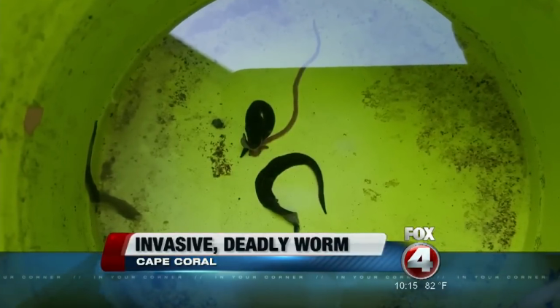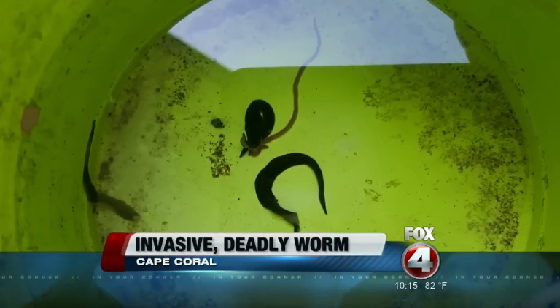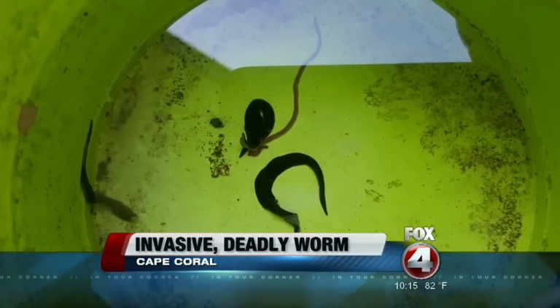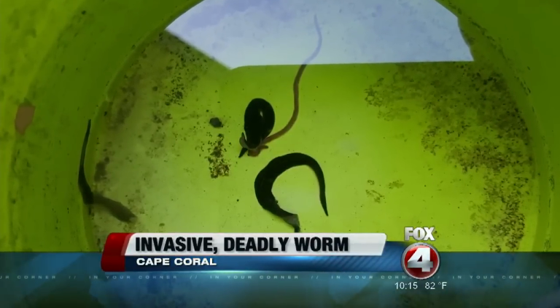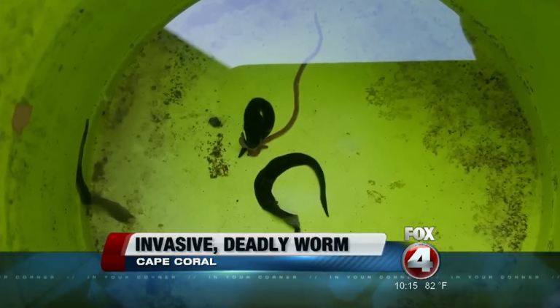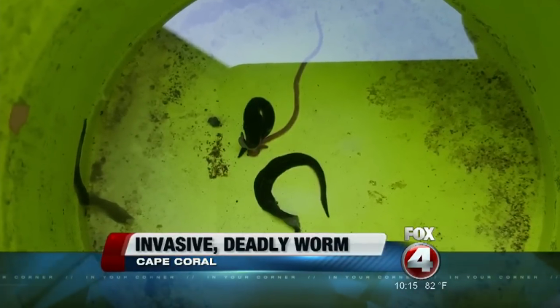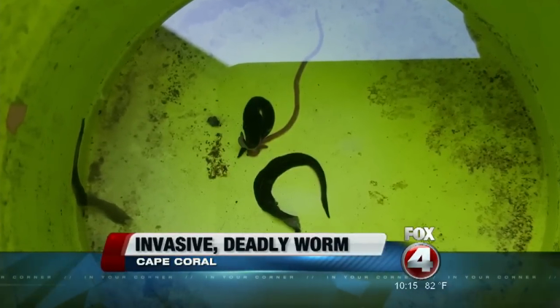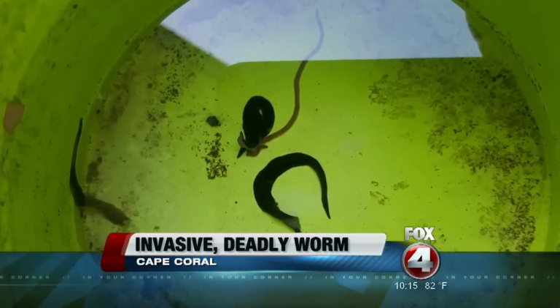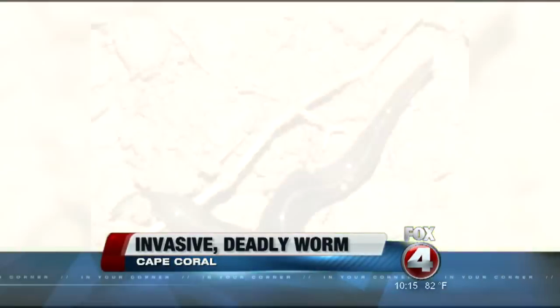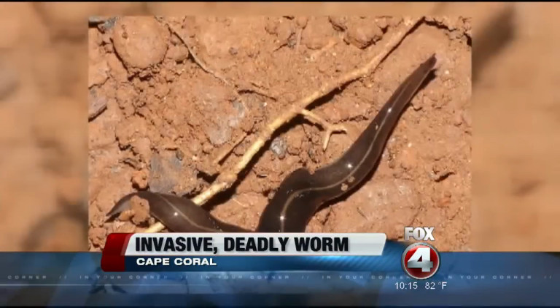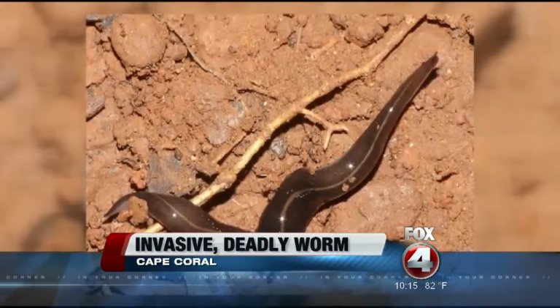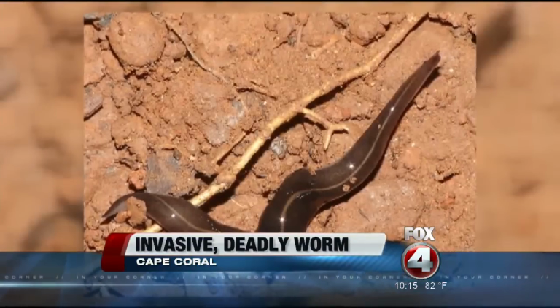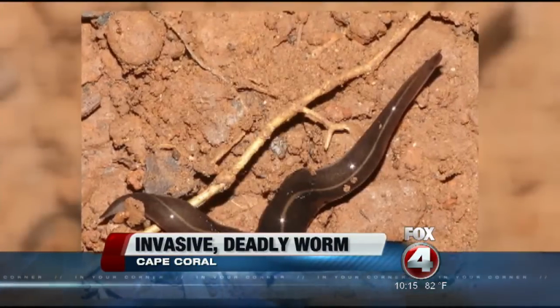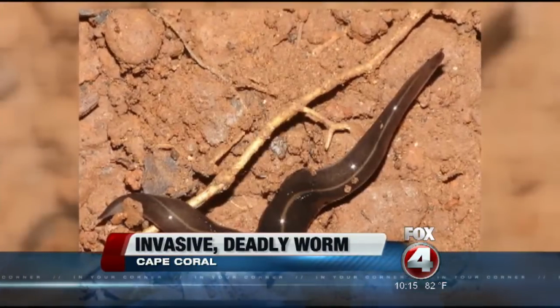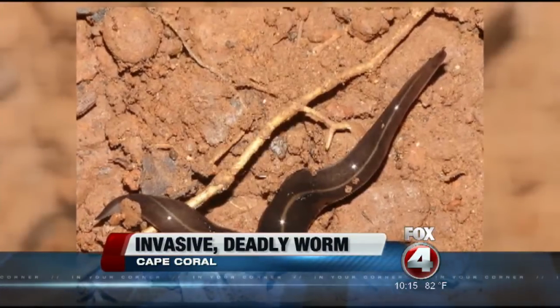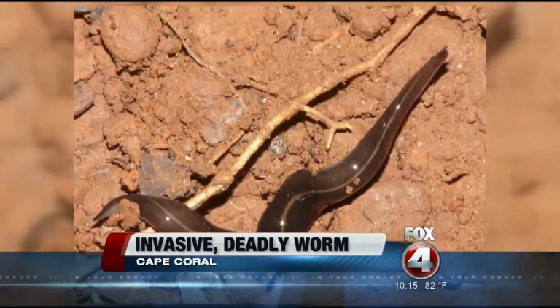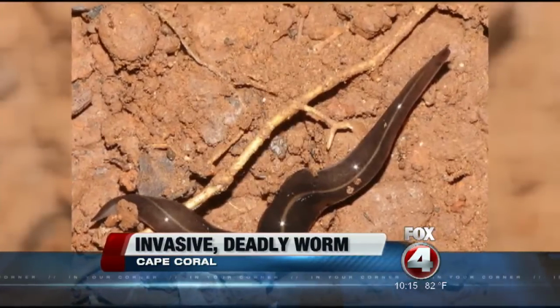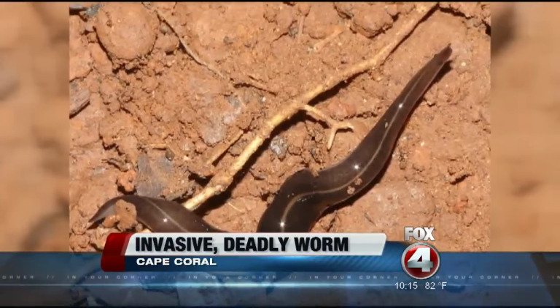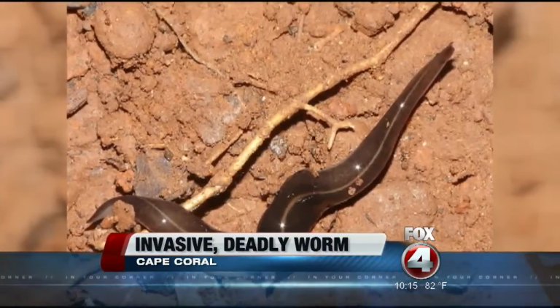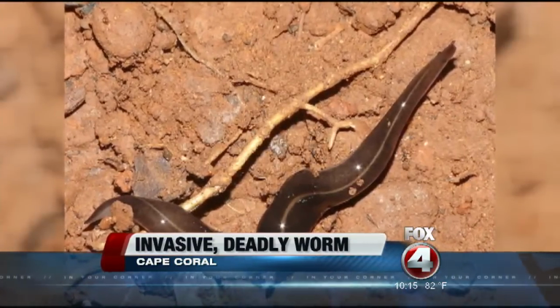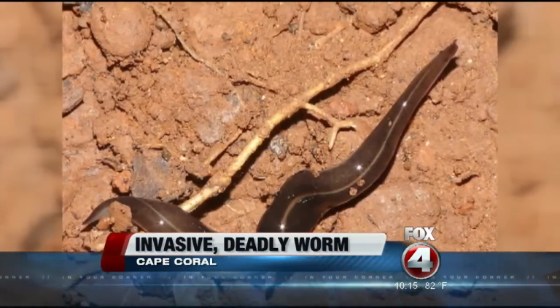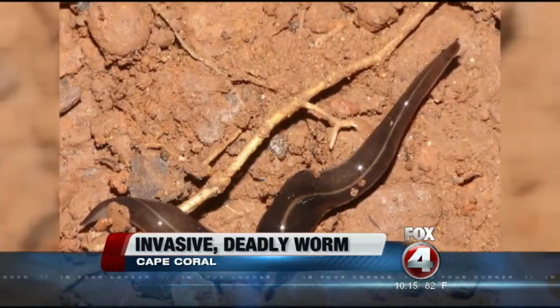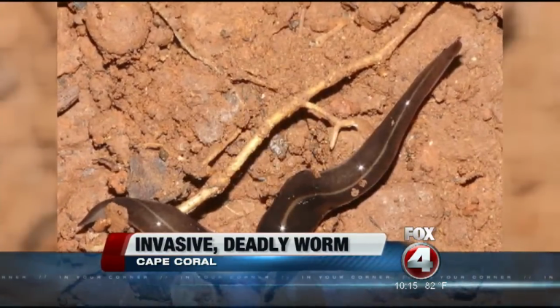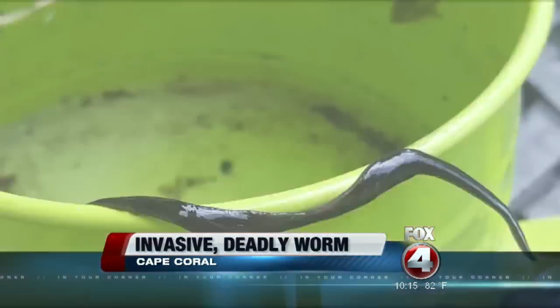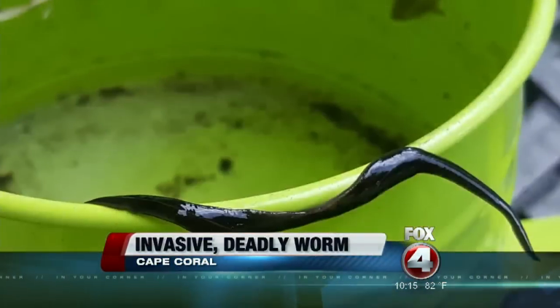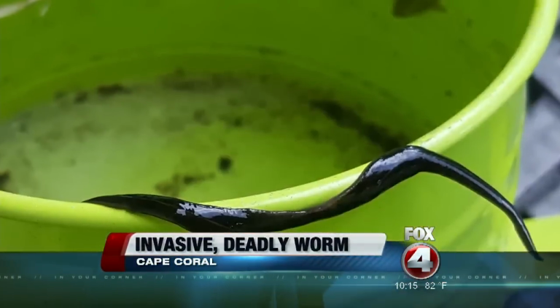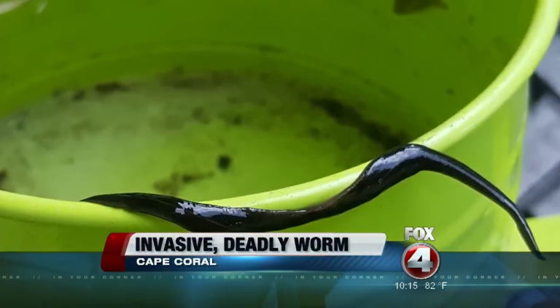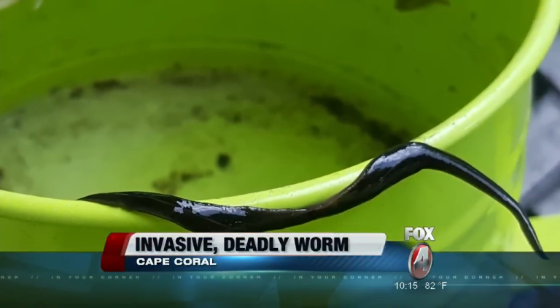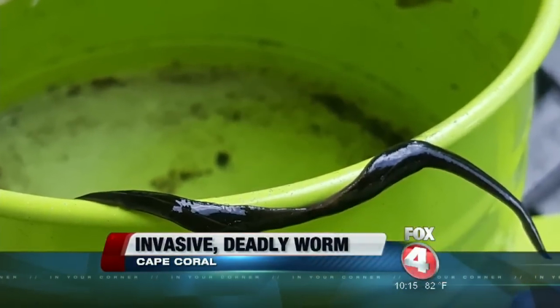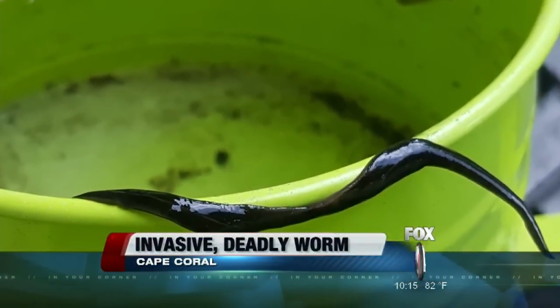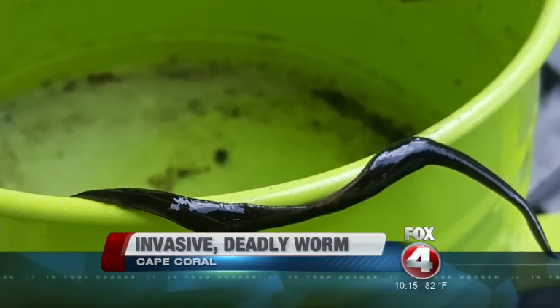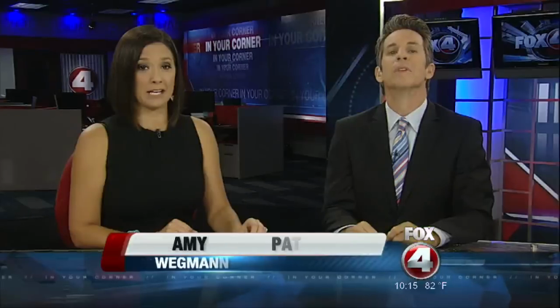It's an invasive species called the New Guinea flatworm, and it was discovered last year in Miami. Now local and state officials are investigating.